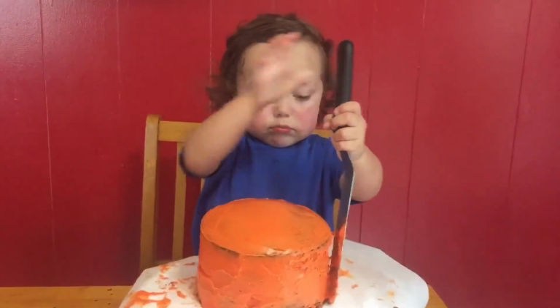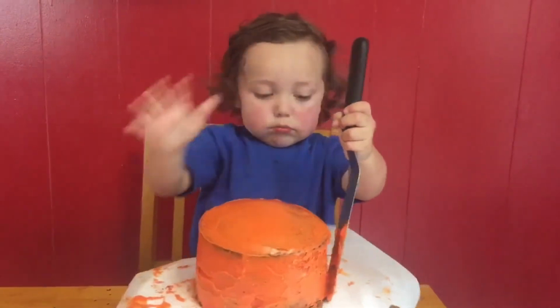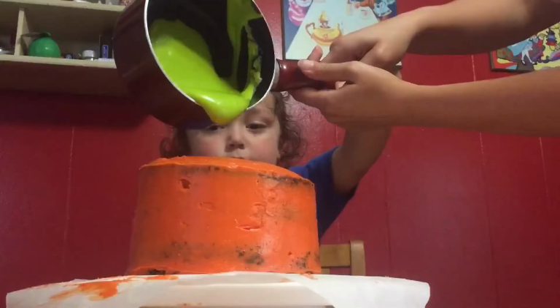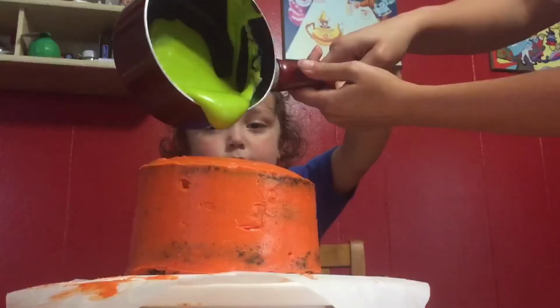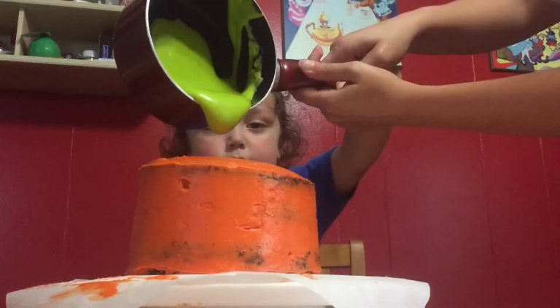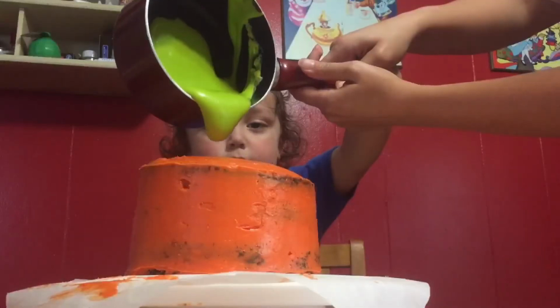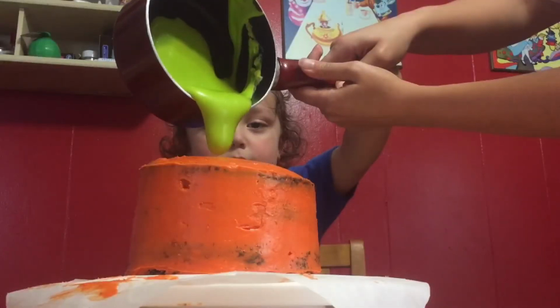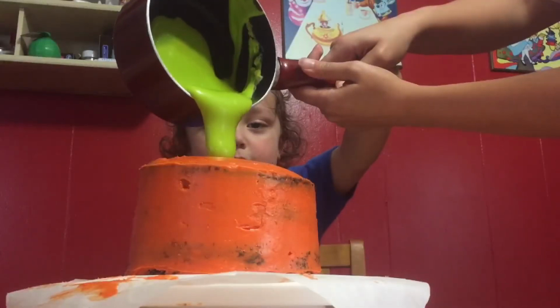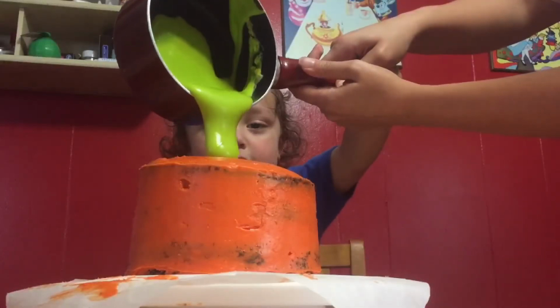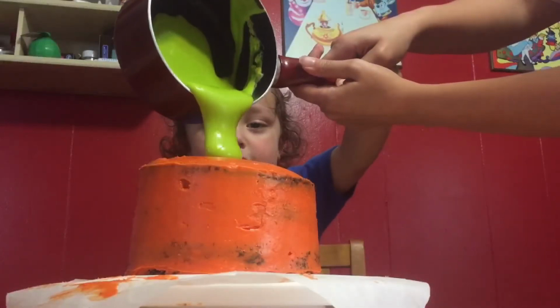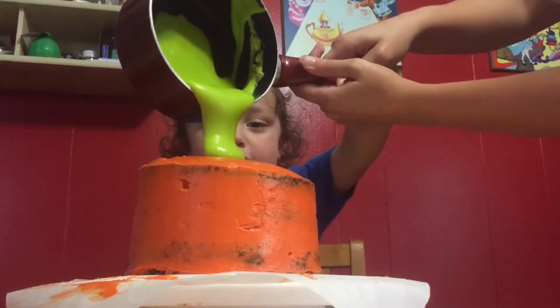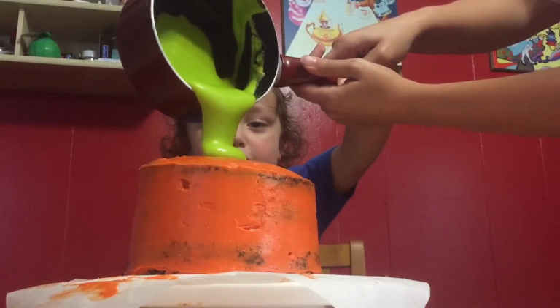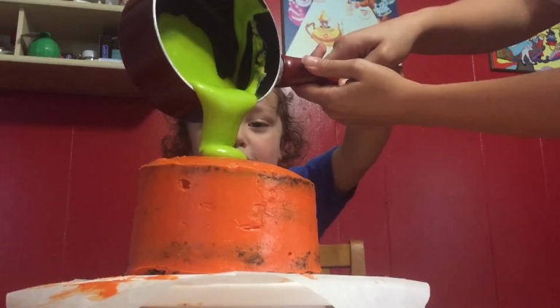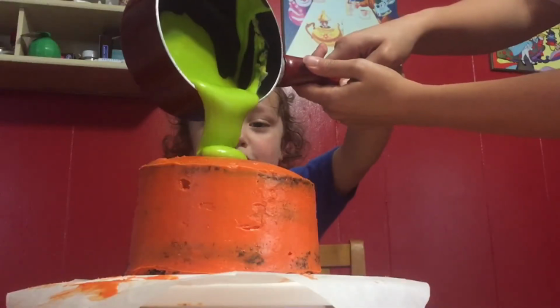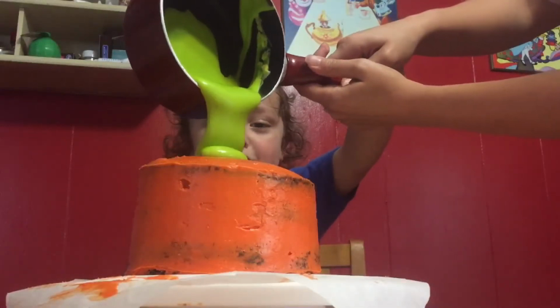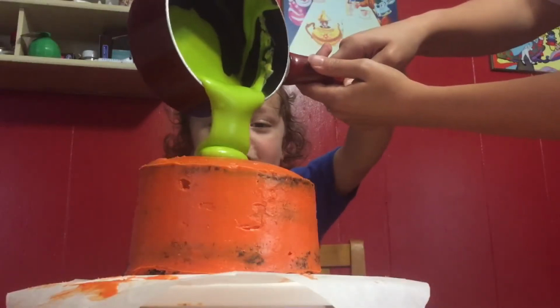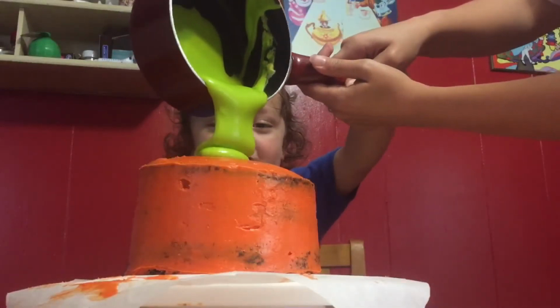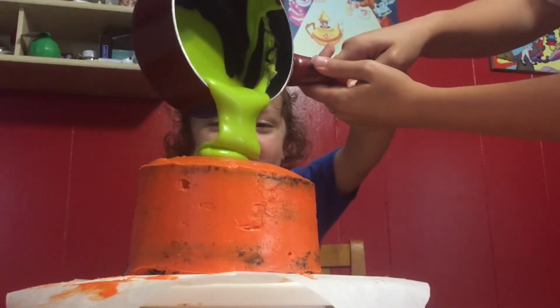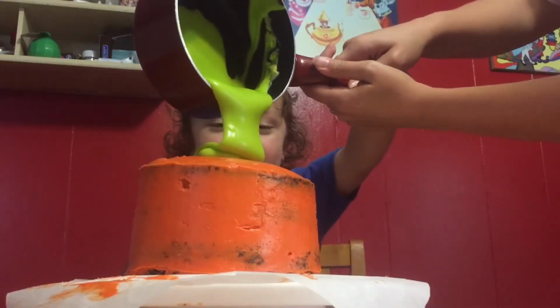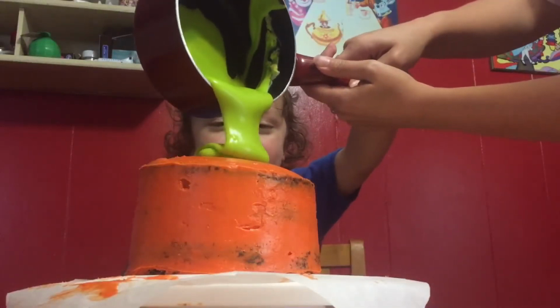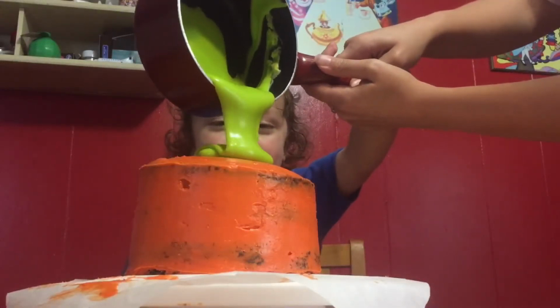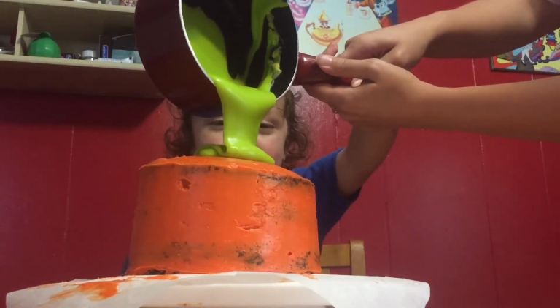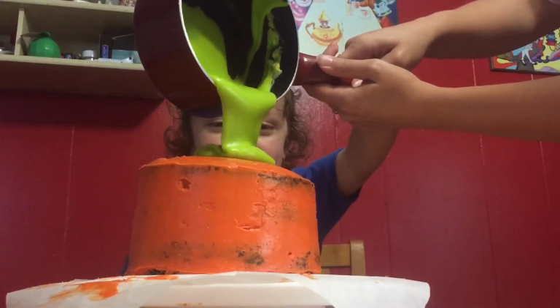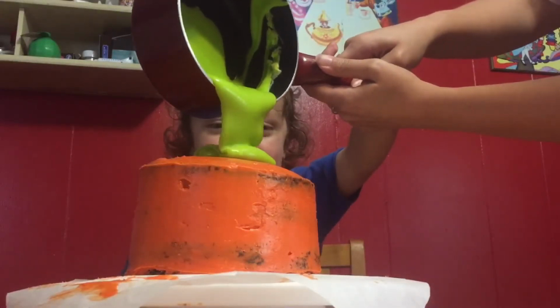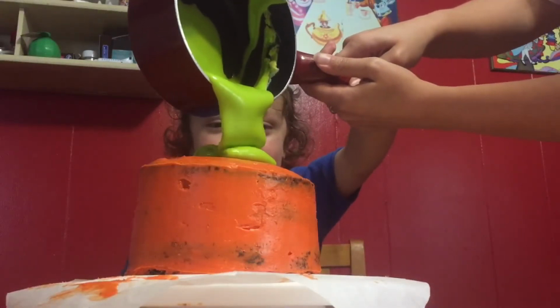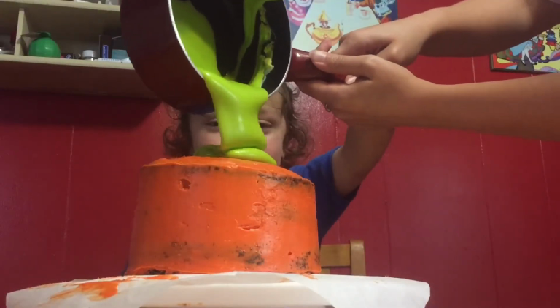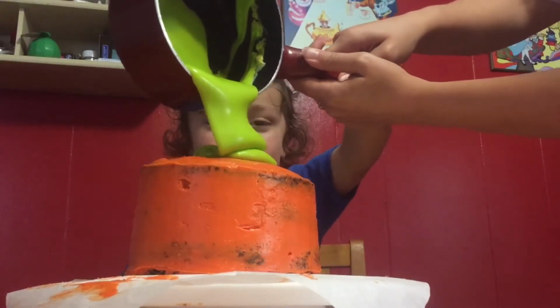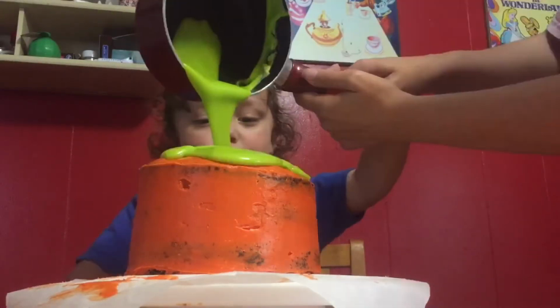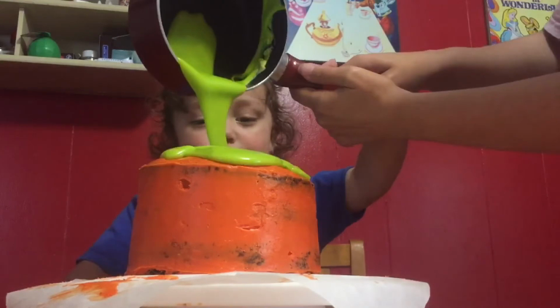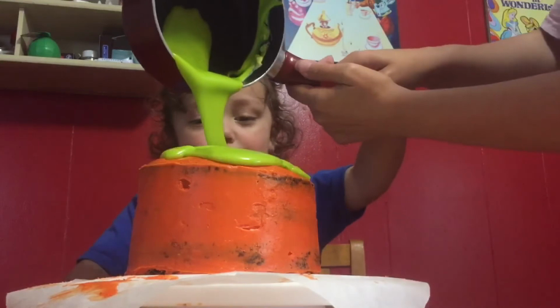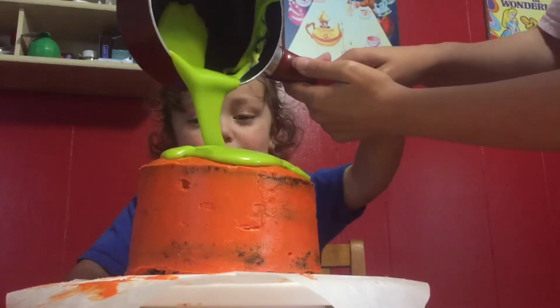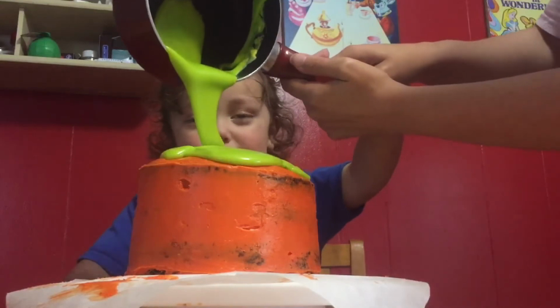And now the fun part! We melted white chocolate with green food coloring to make chocolate slime.